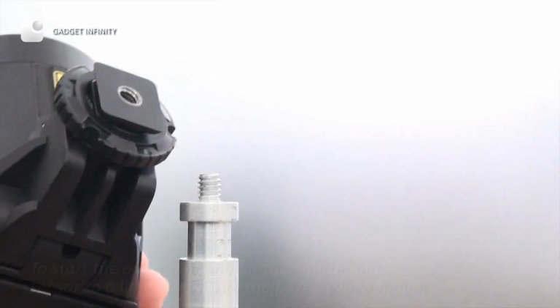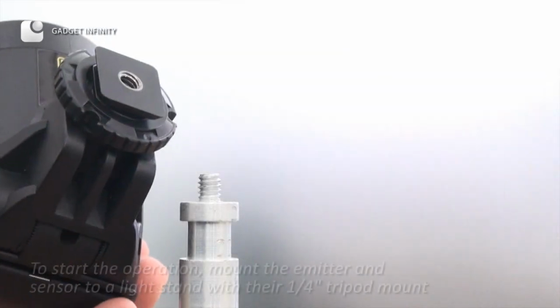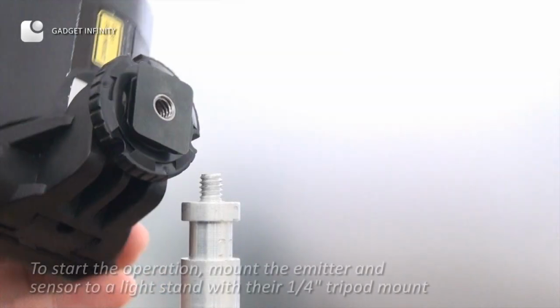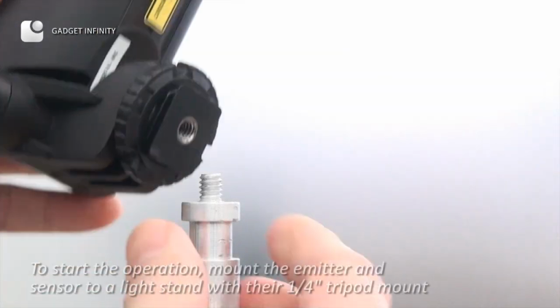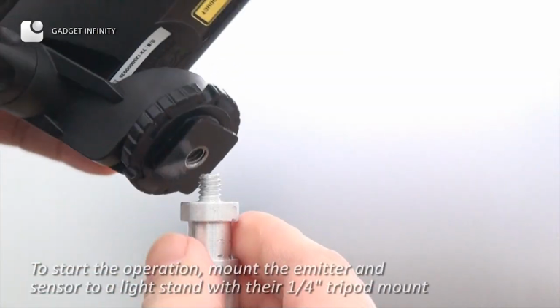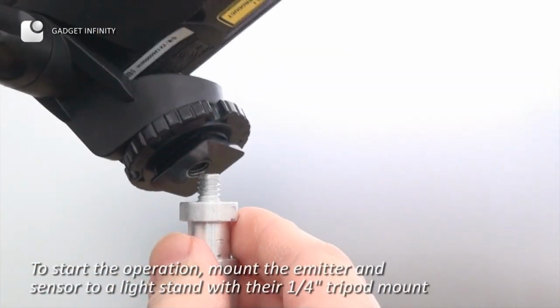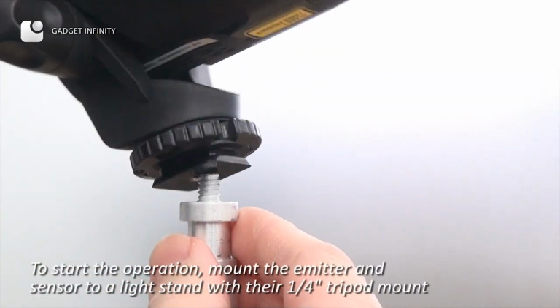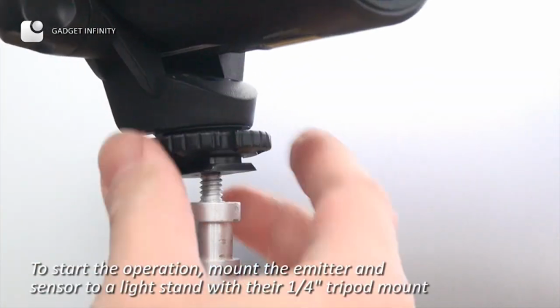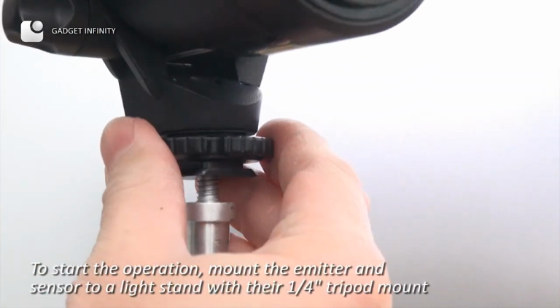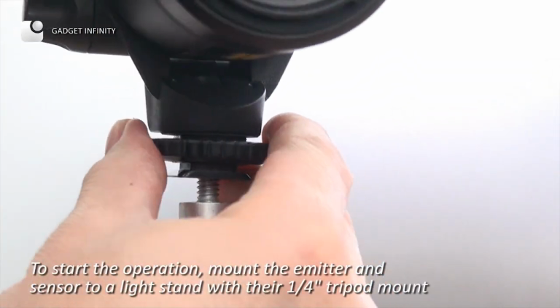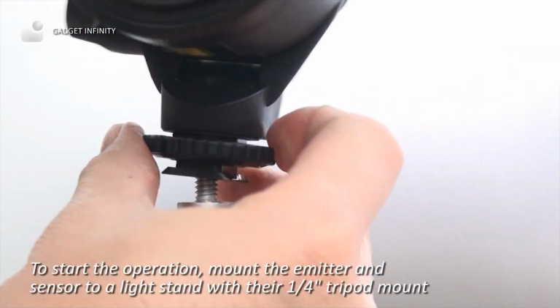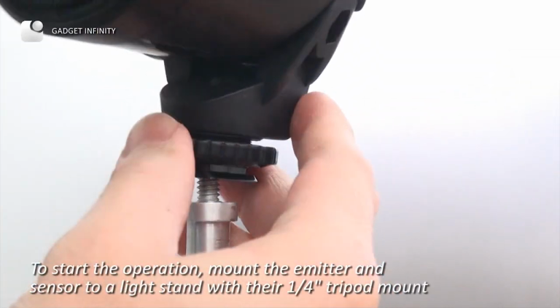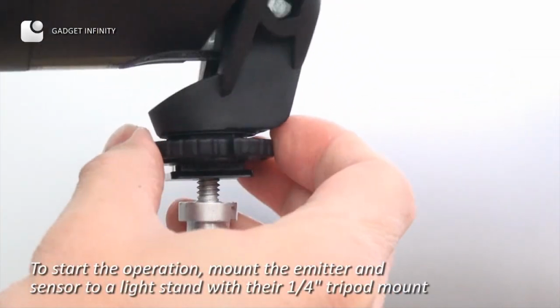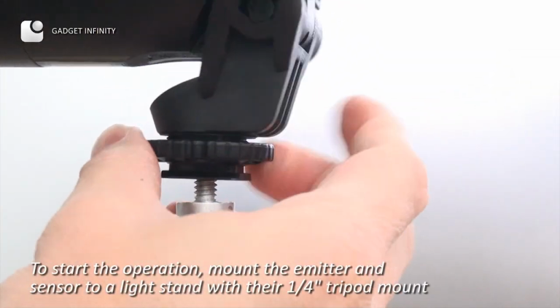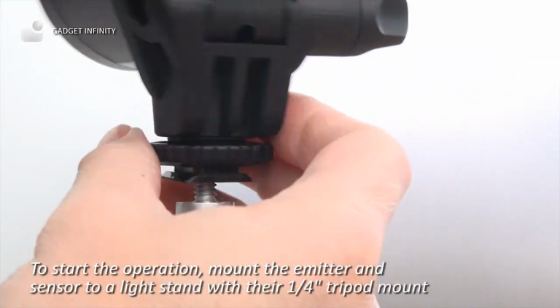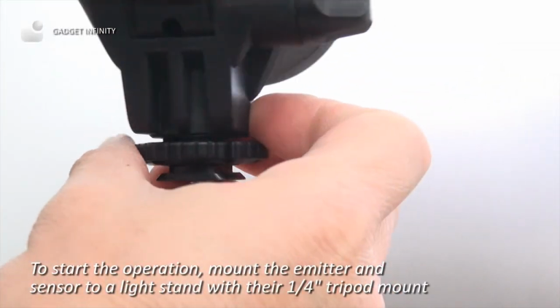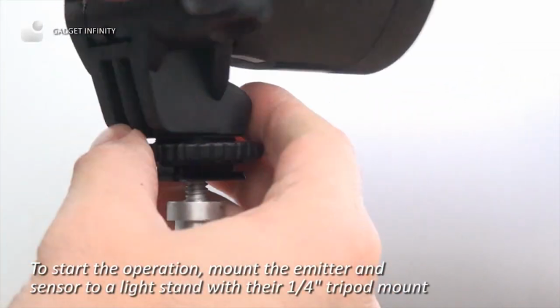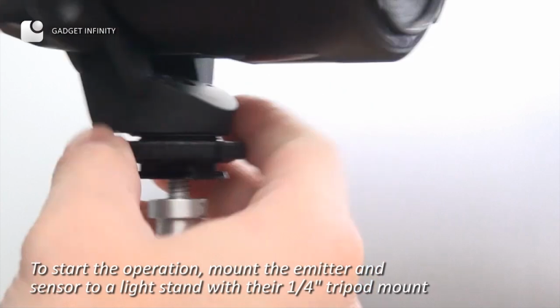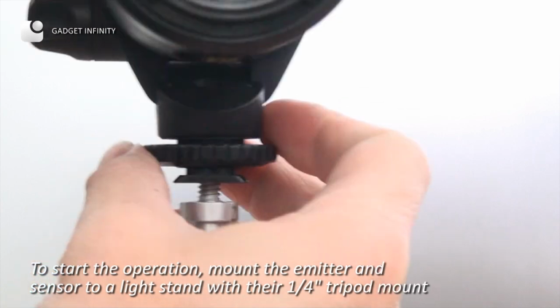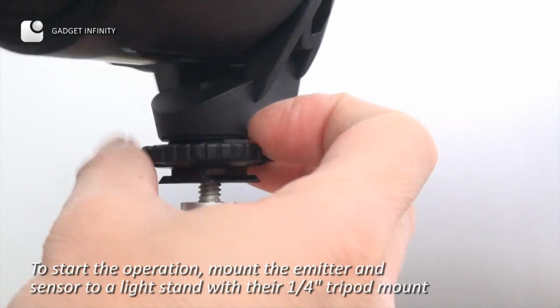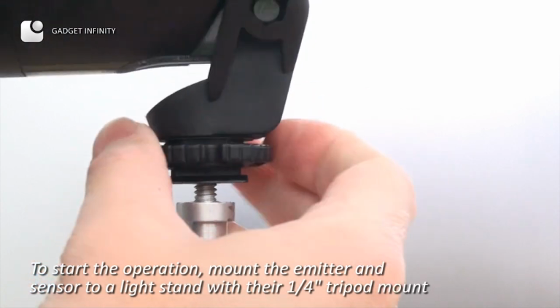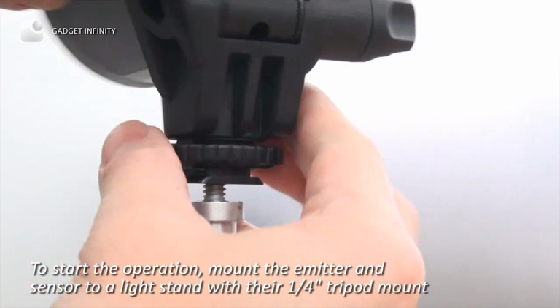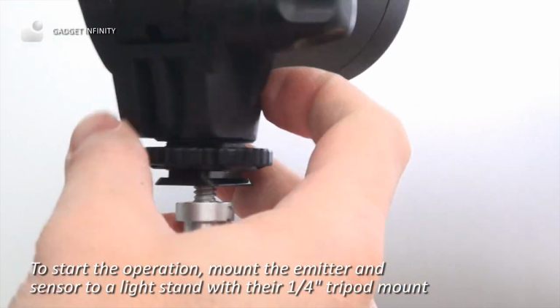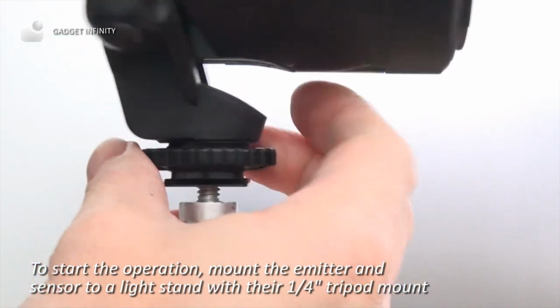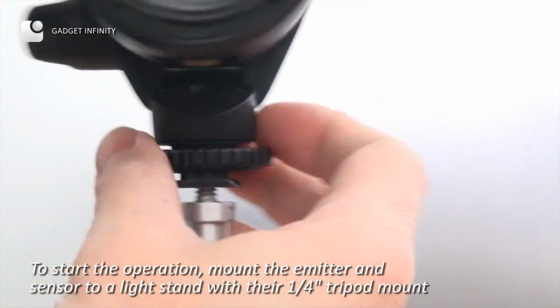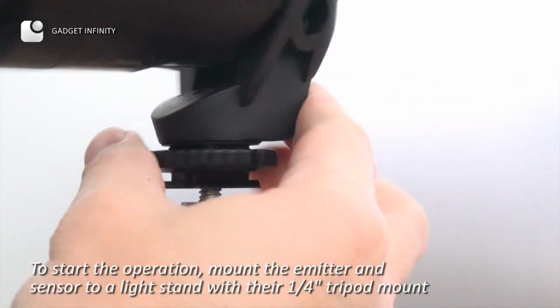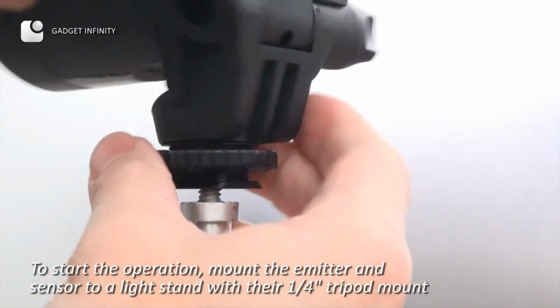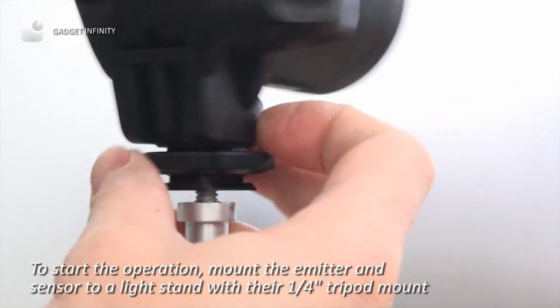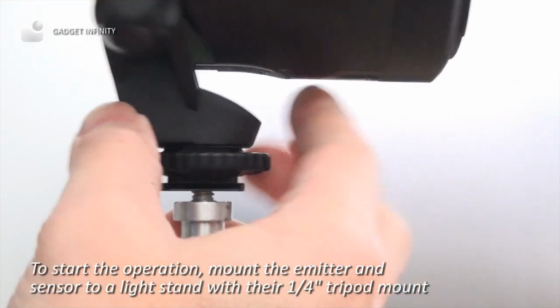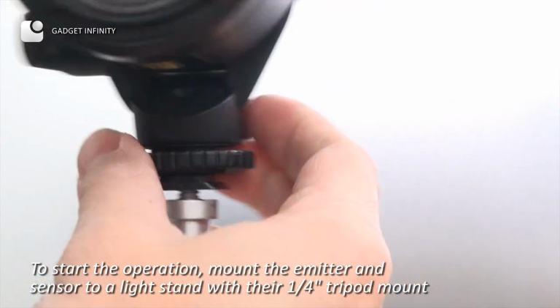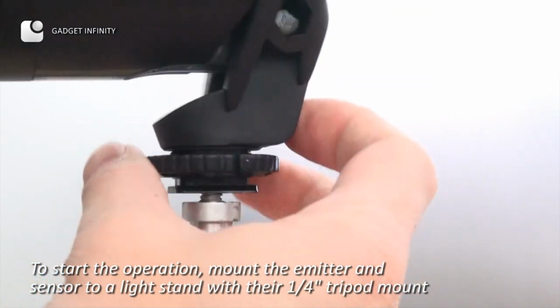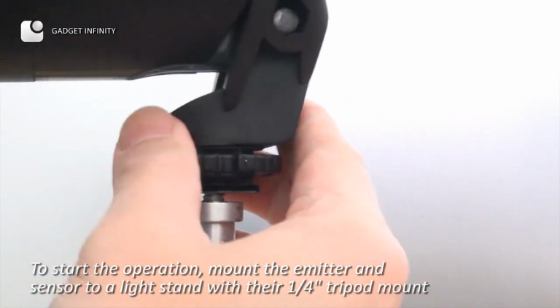To start the operation, mount the emitter and sensor to a light stand with the quarter-inch tripod mount.